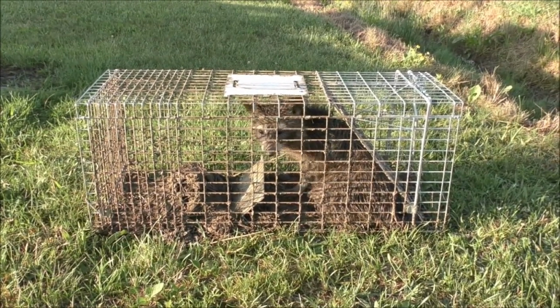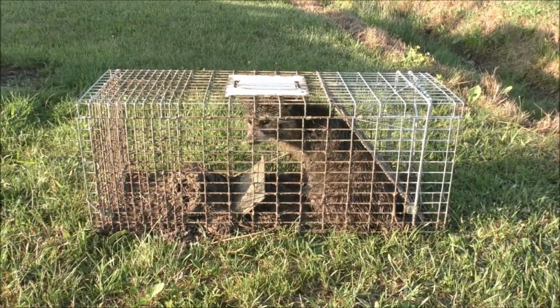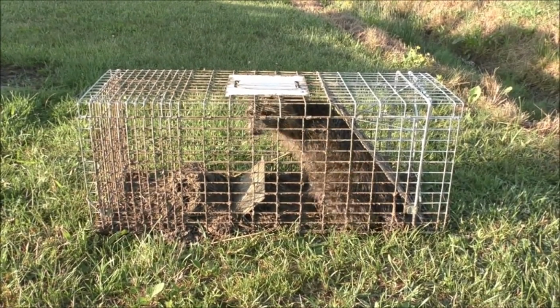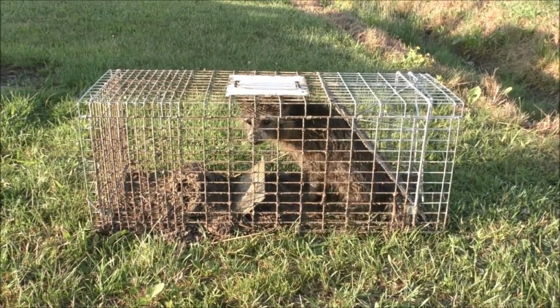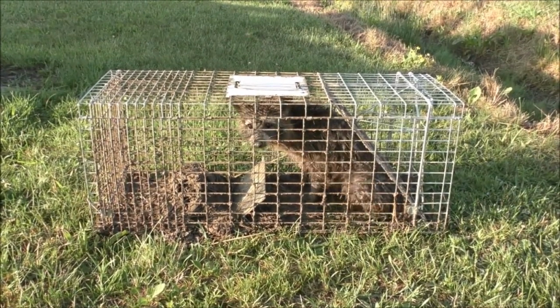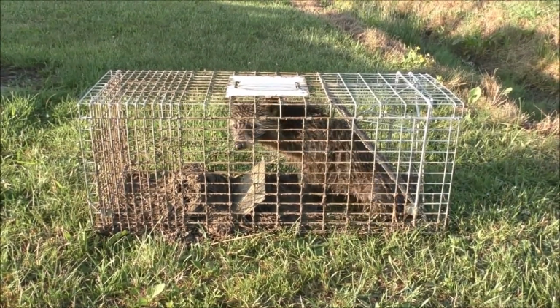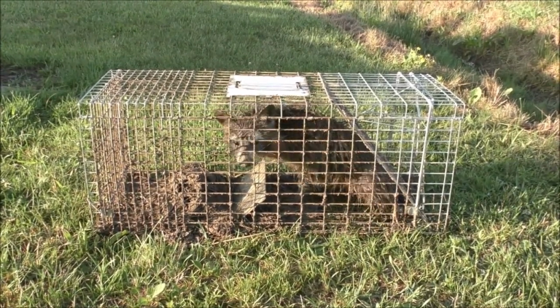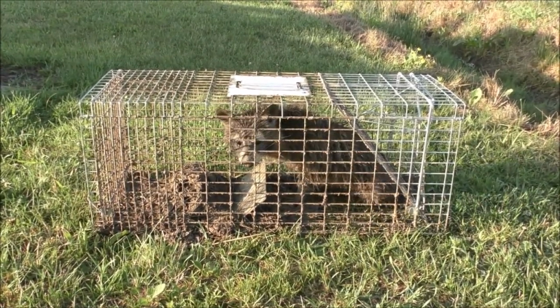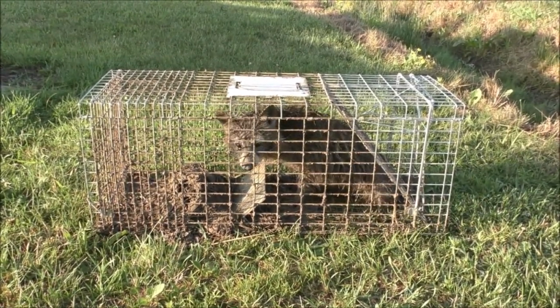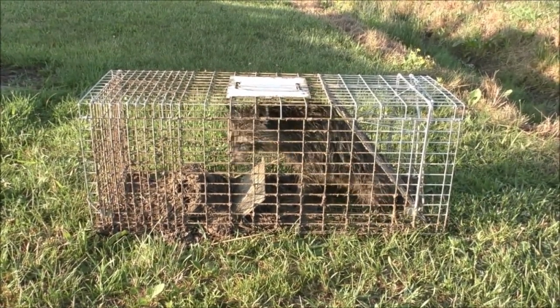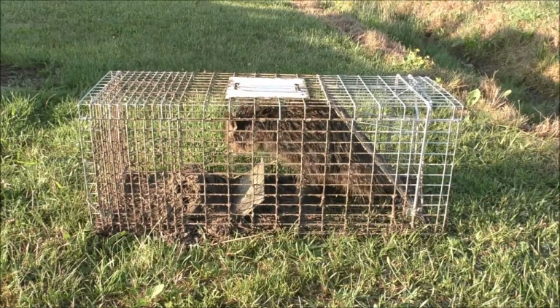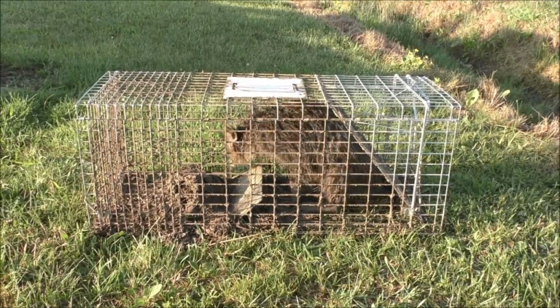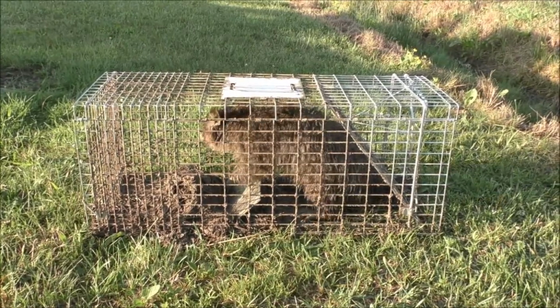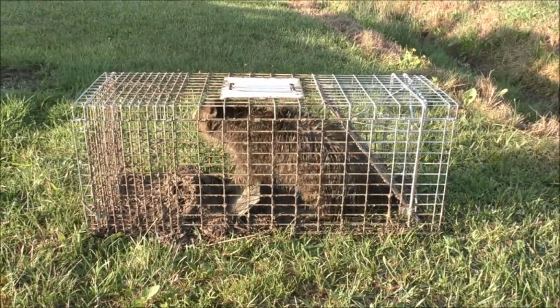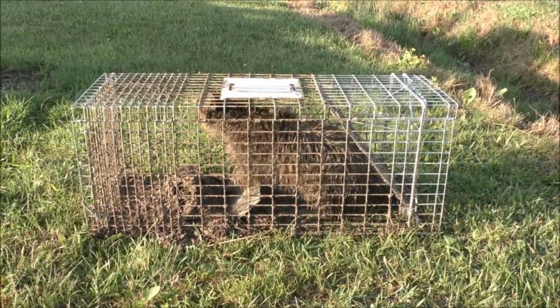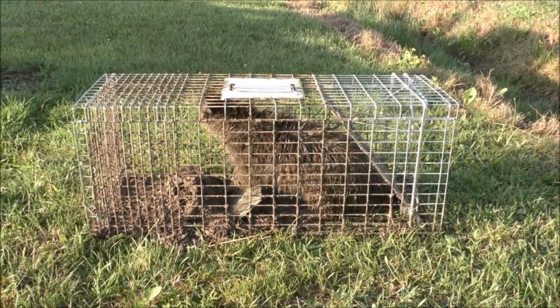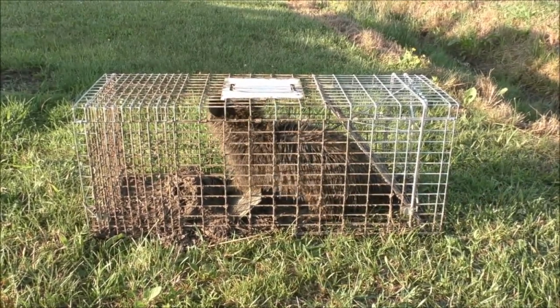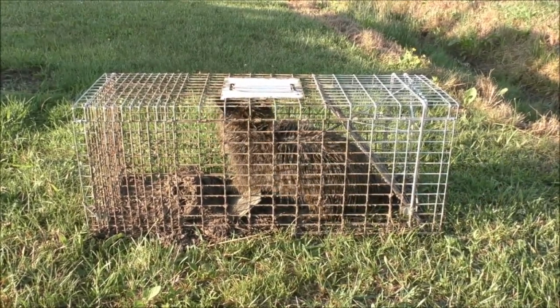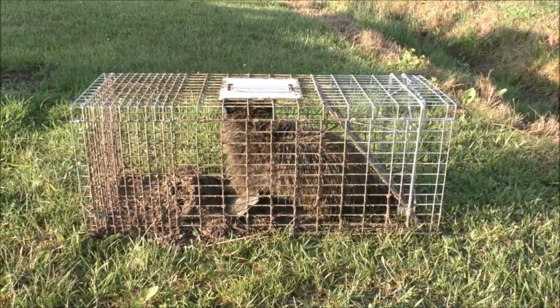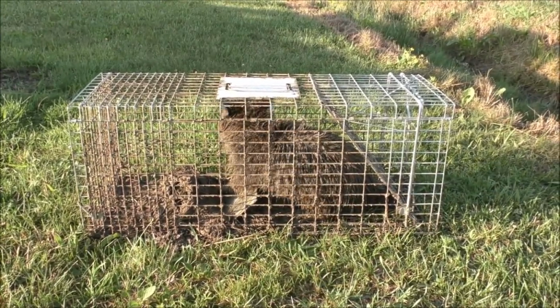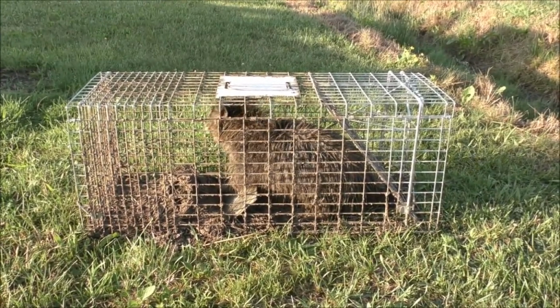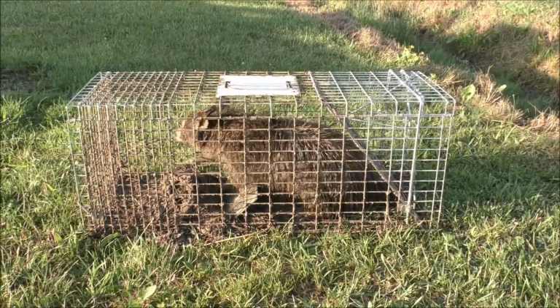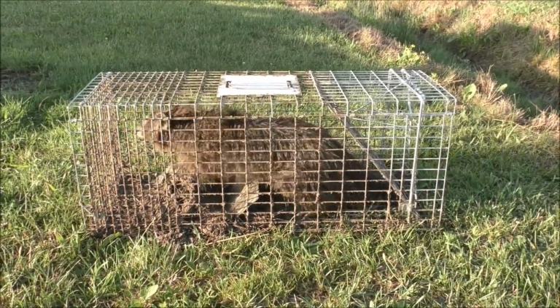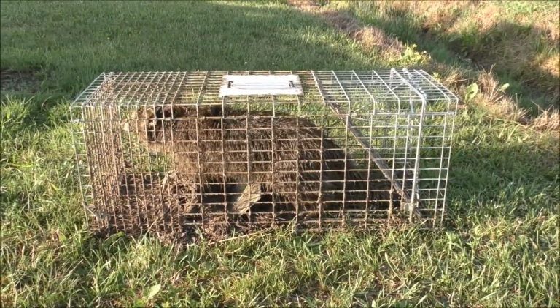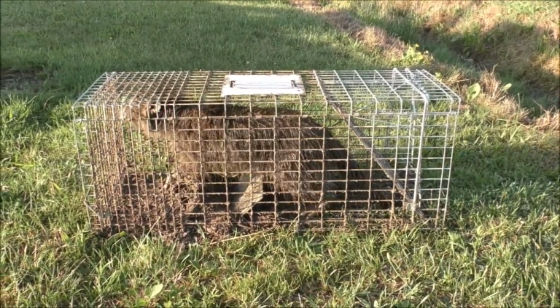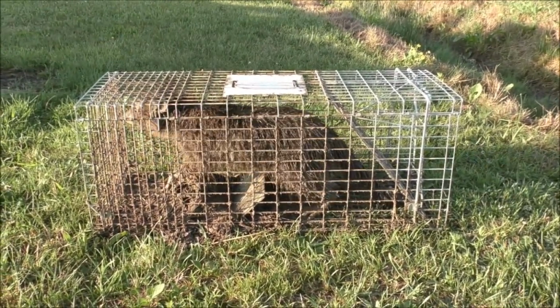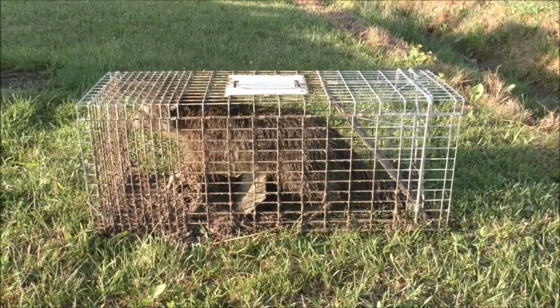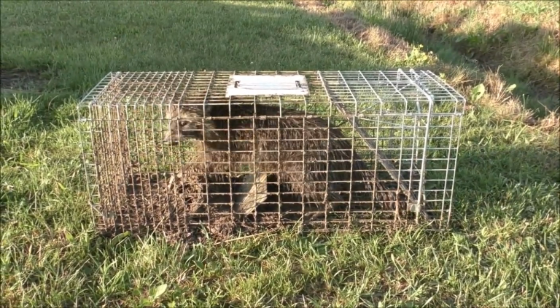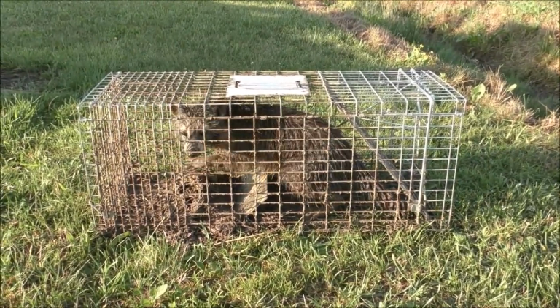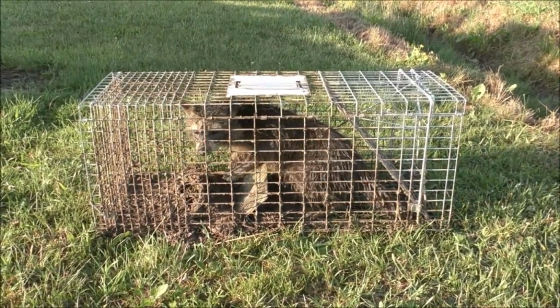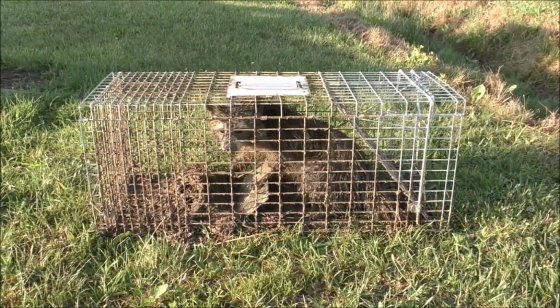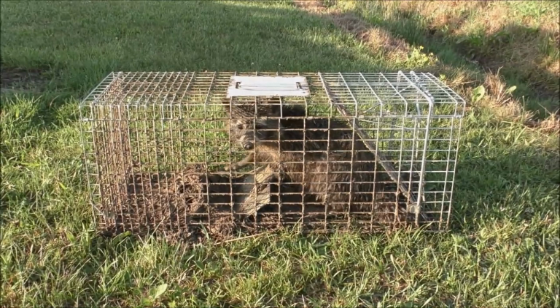That's as easy as it is — there's one coon down. We're going to leave these traps out again and see if we catch anything else. Thanks for watching and good luck out there.